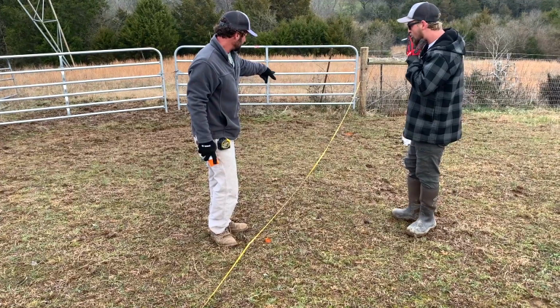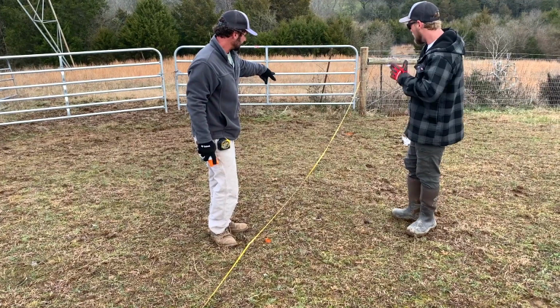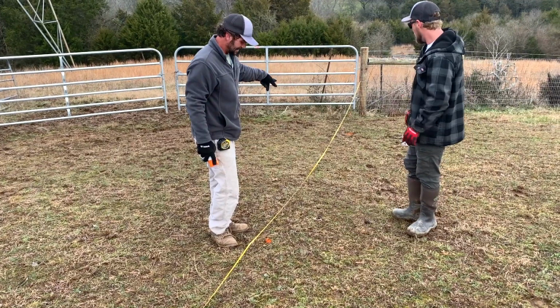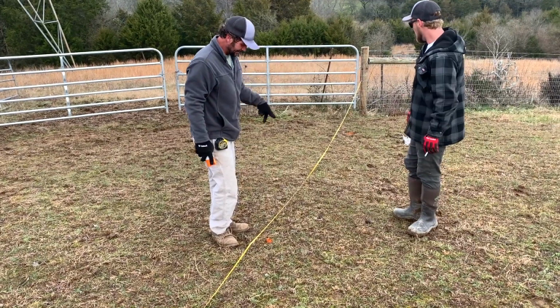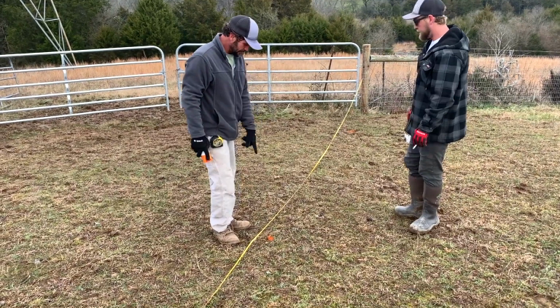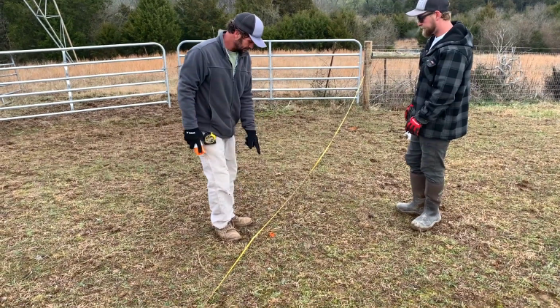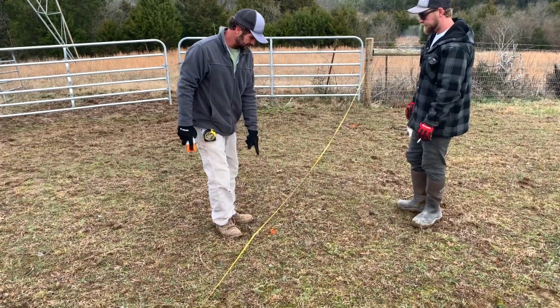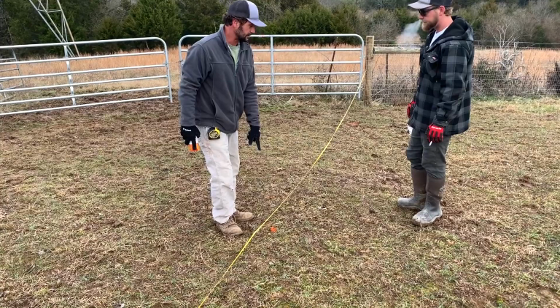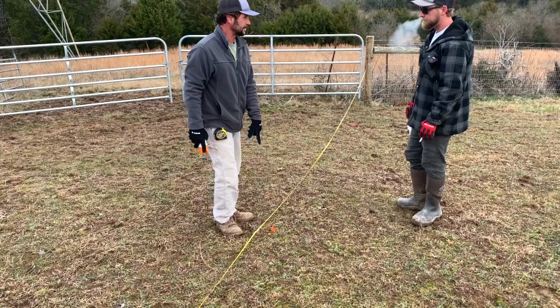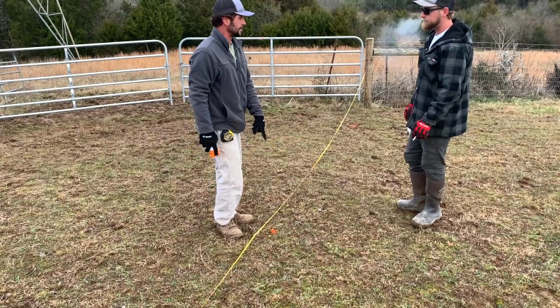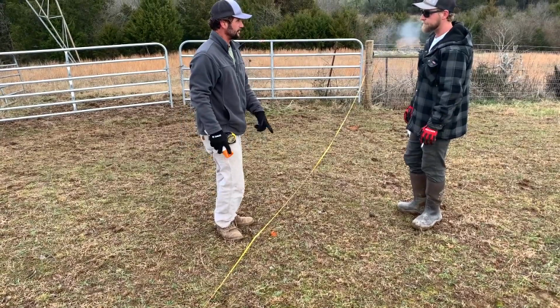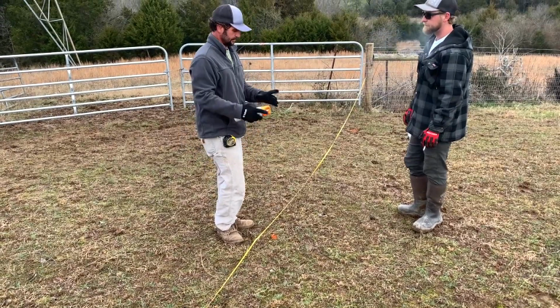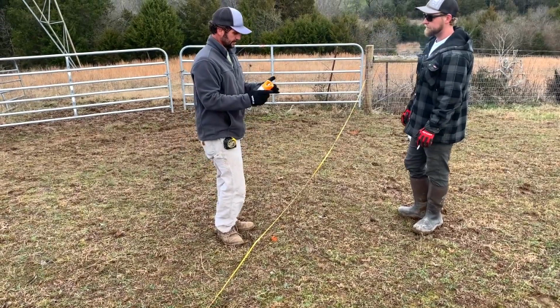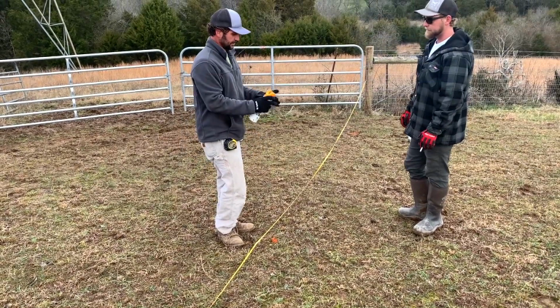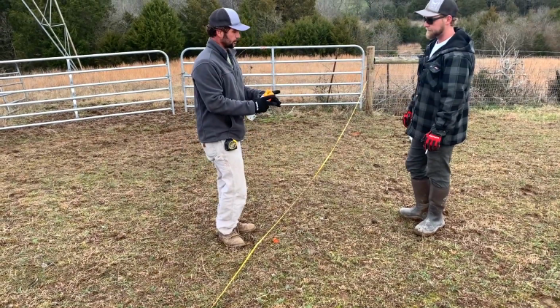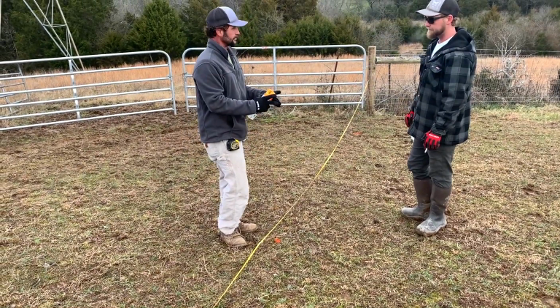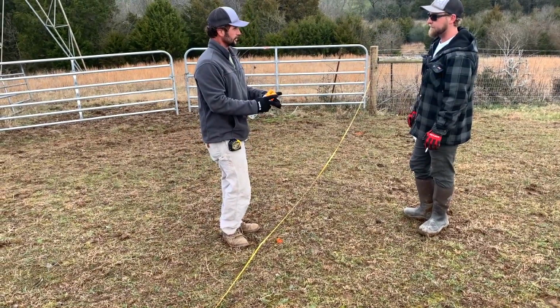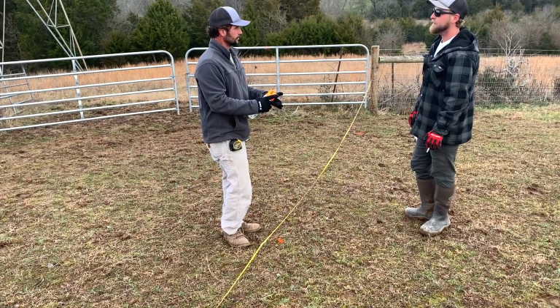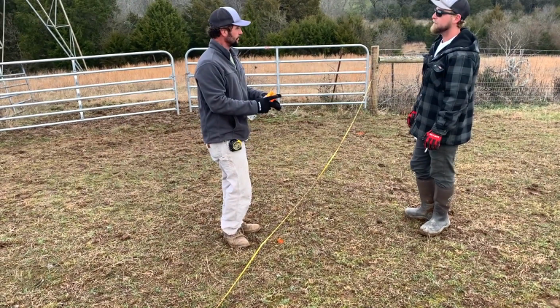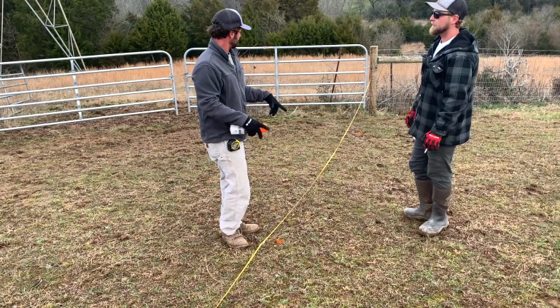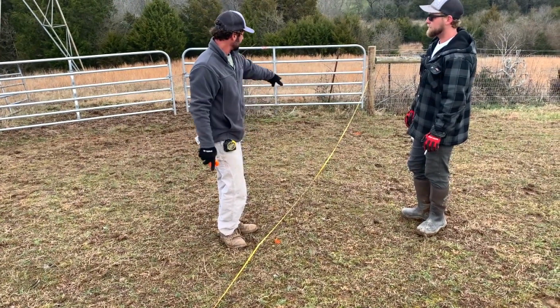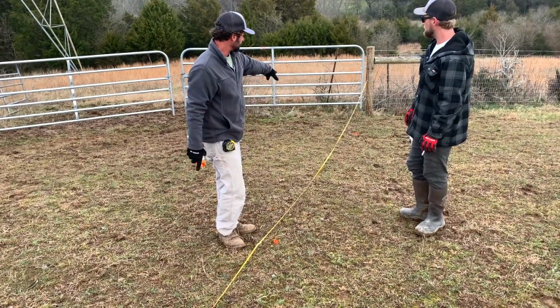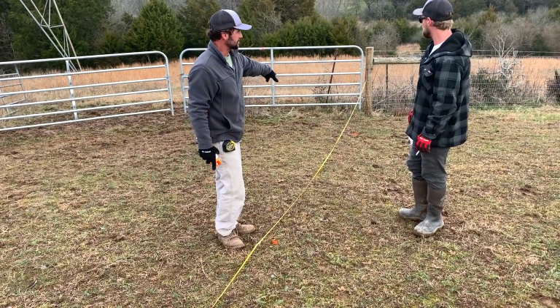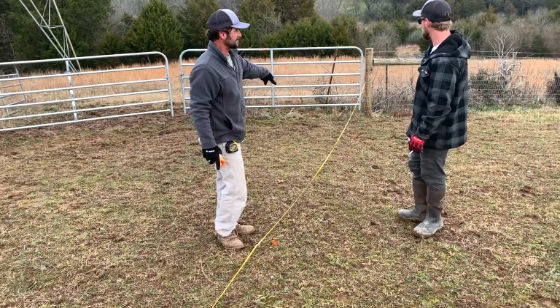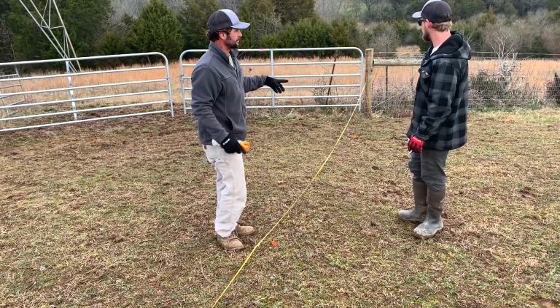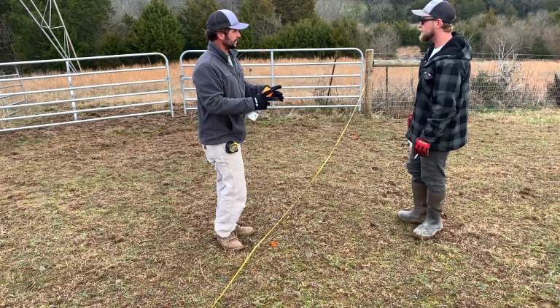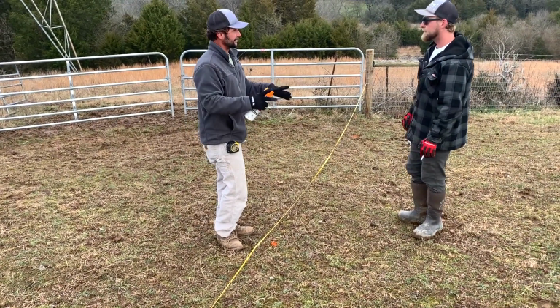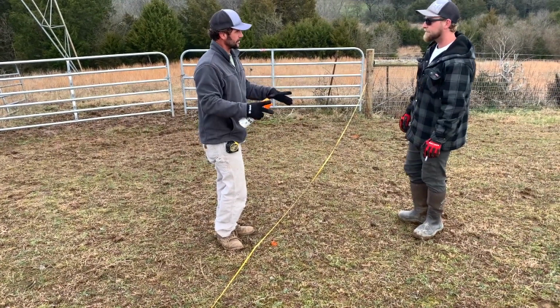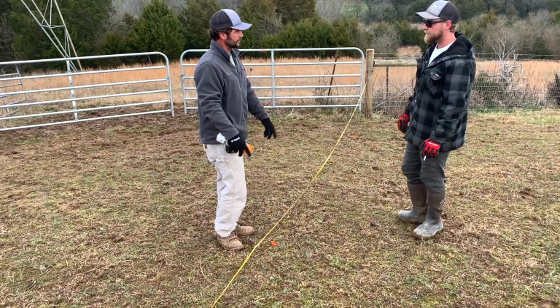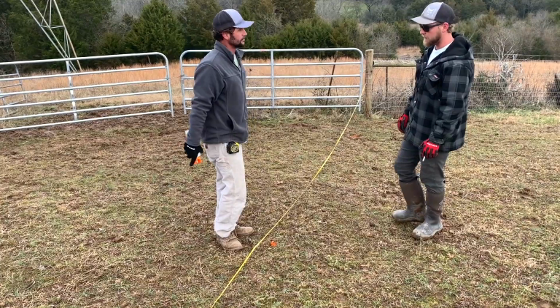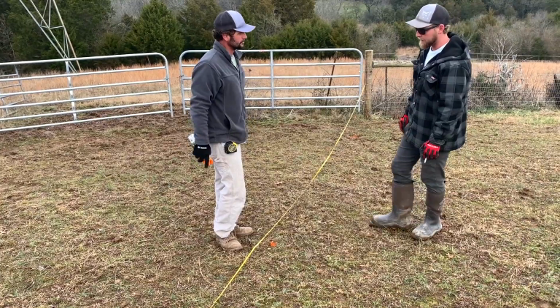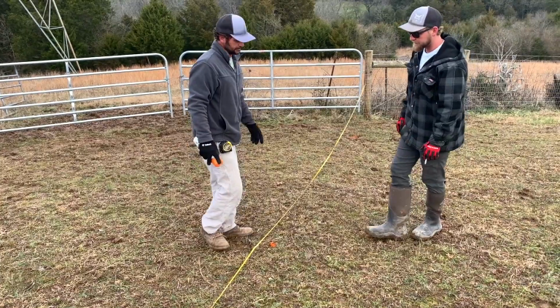As a guide, a single dot is going to be the four-inch arm. The bullseye is going to be the eight-inch arm.